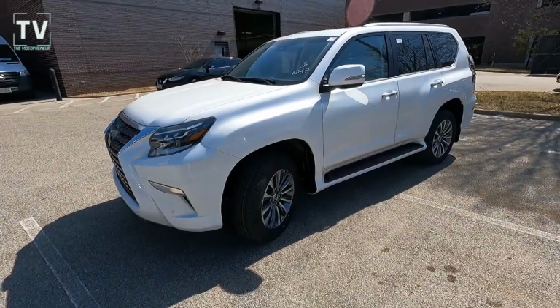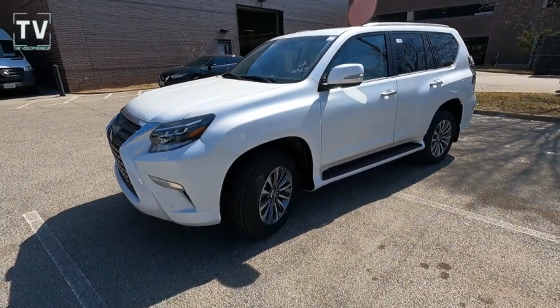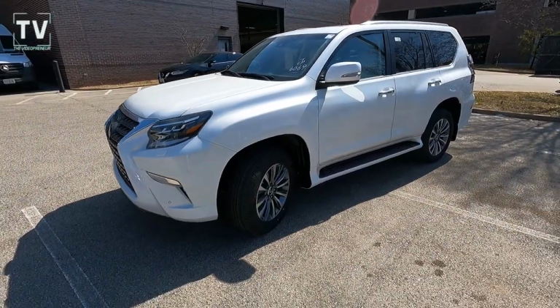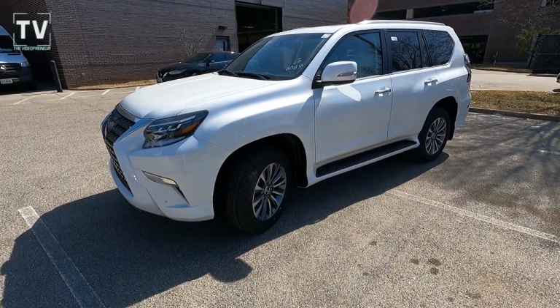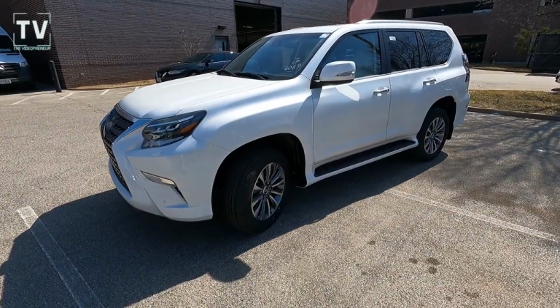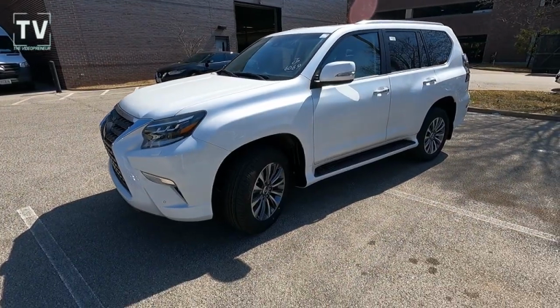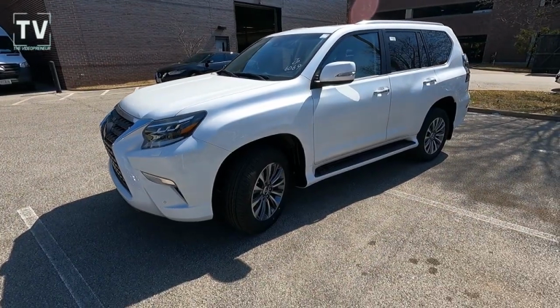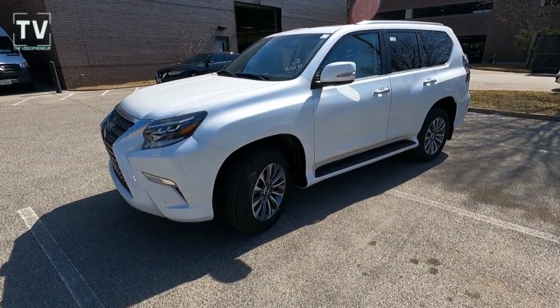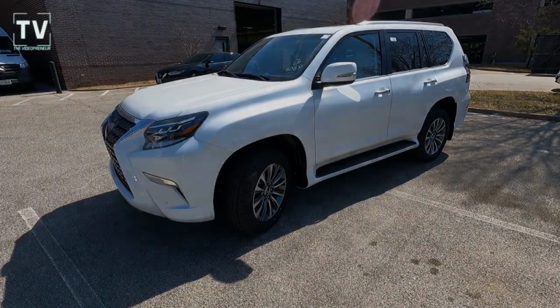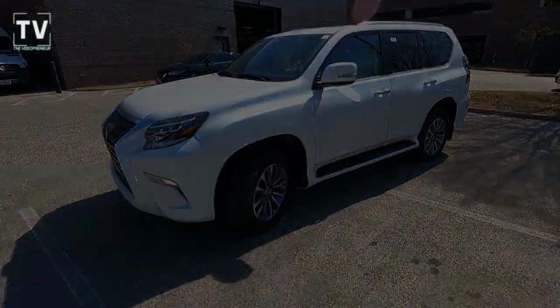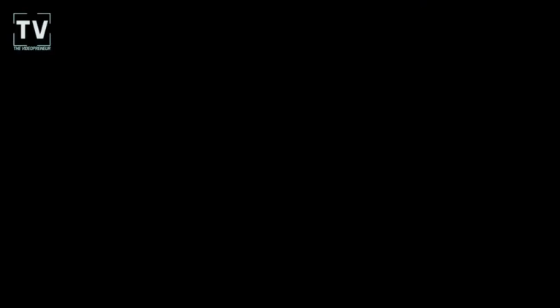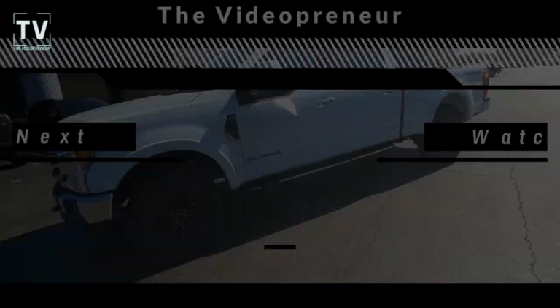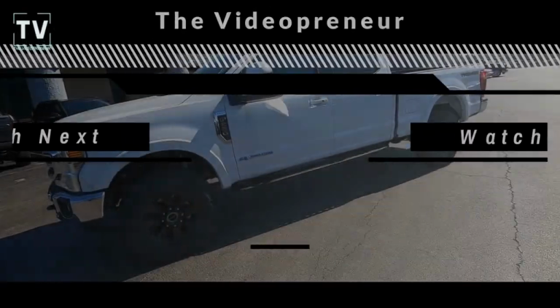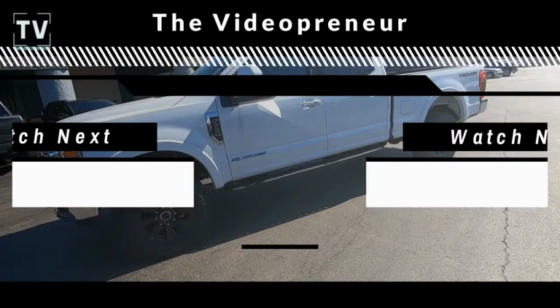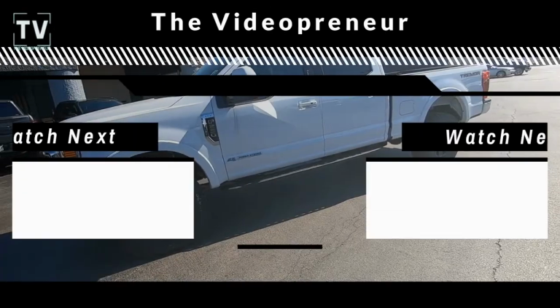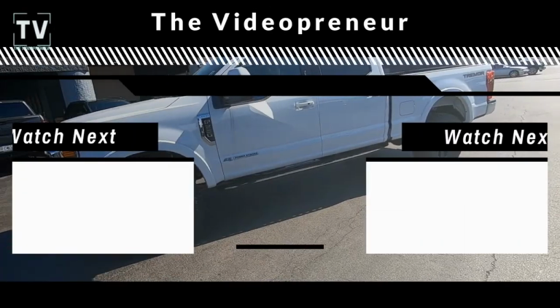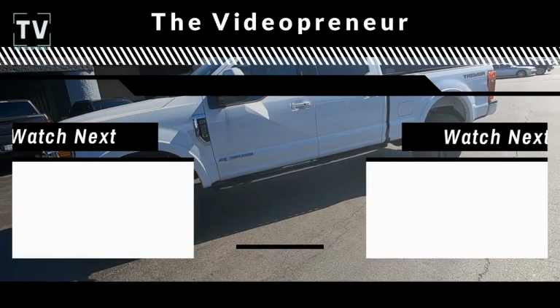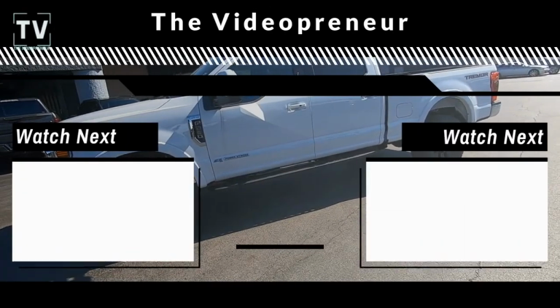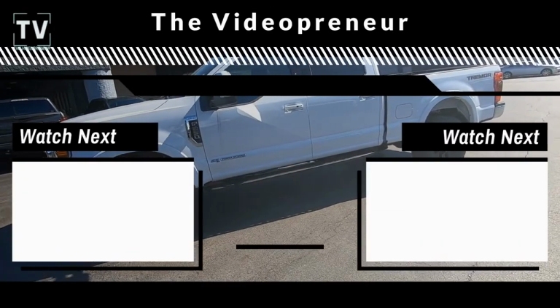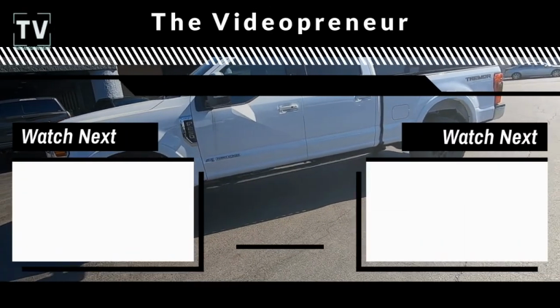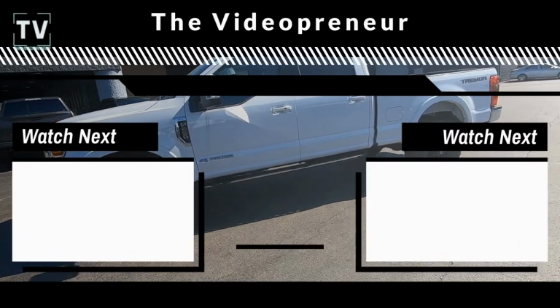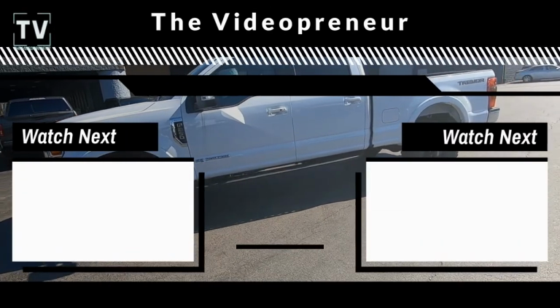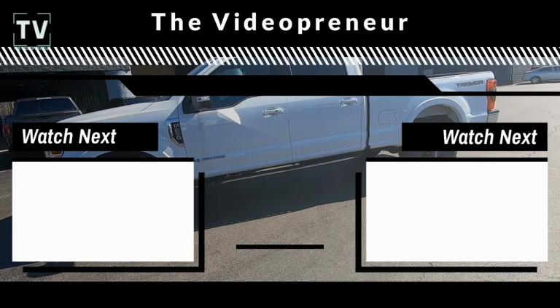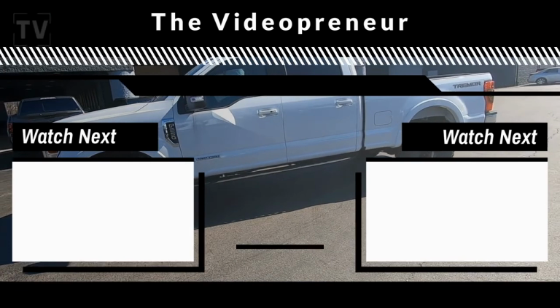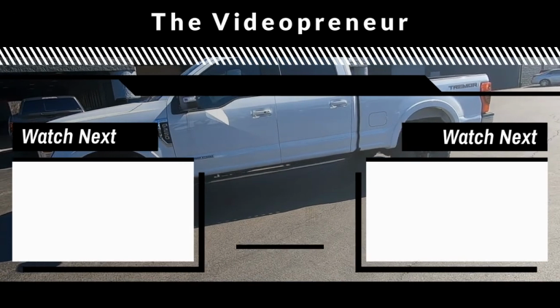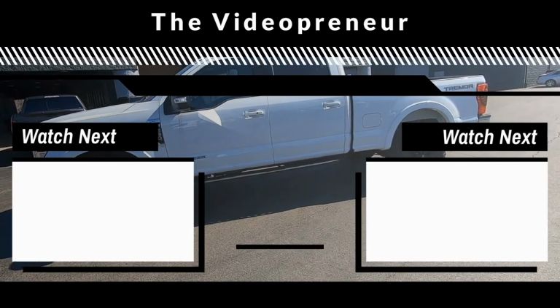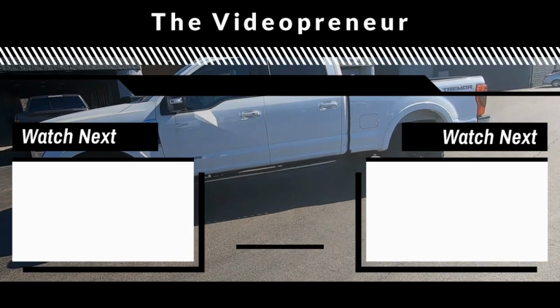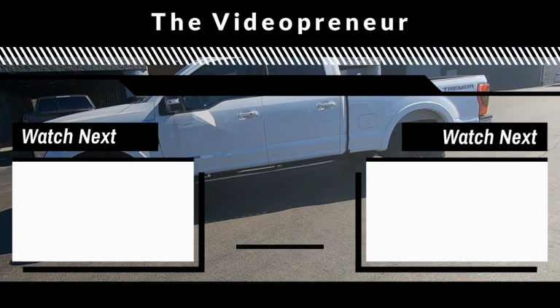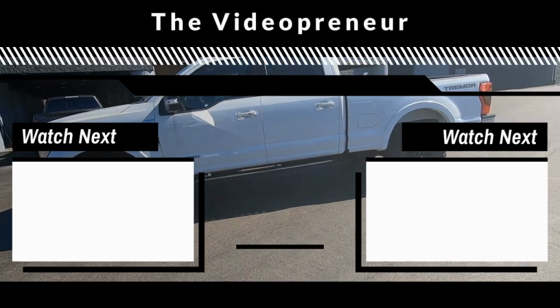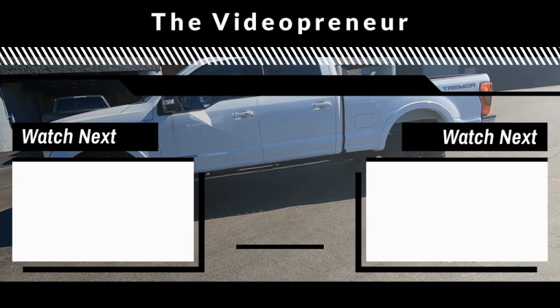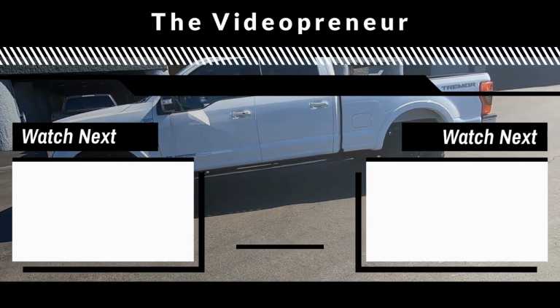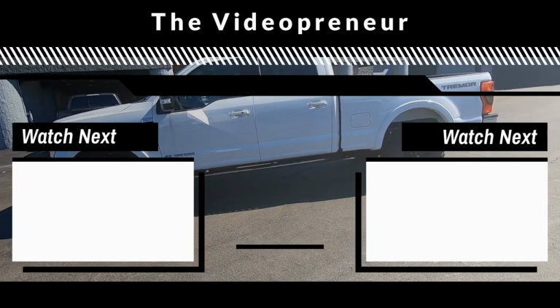Go ahead and hit the like button, subscribe, and leave us a comment. Thank you so much for watching — we greatly appreciate it.